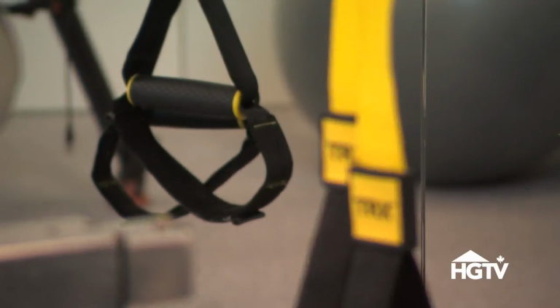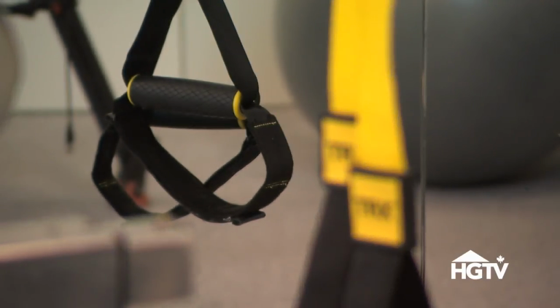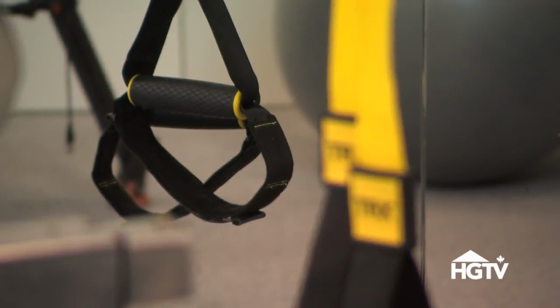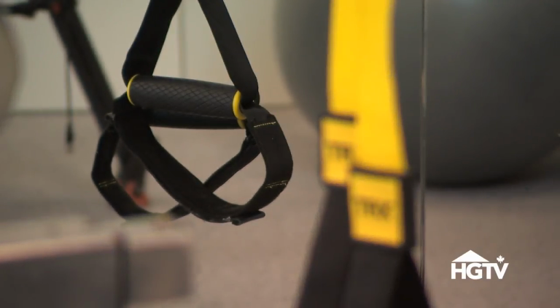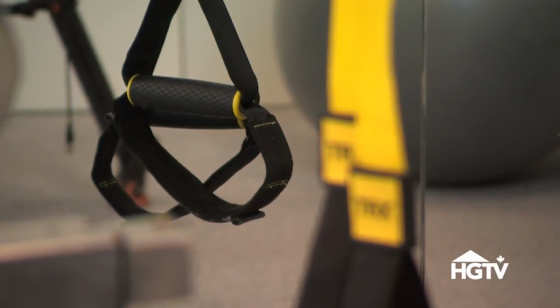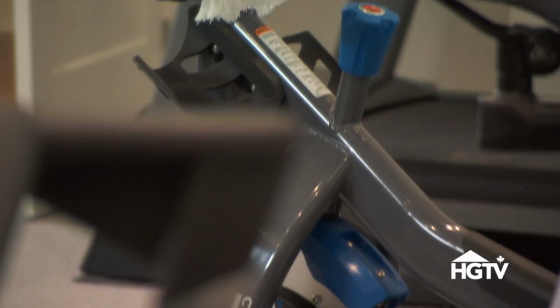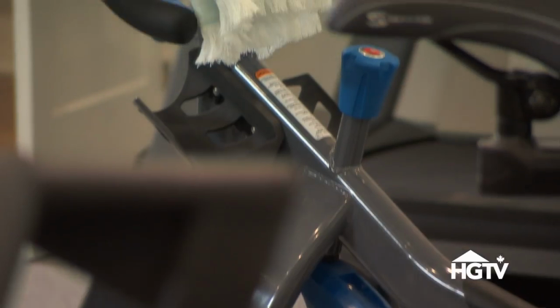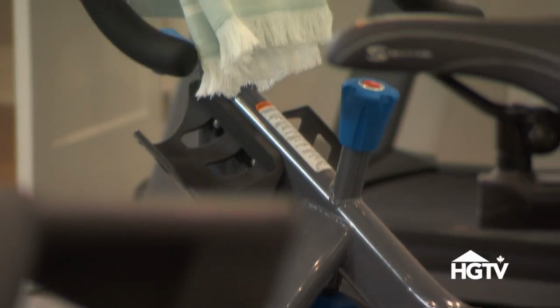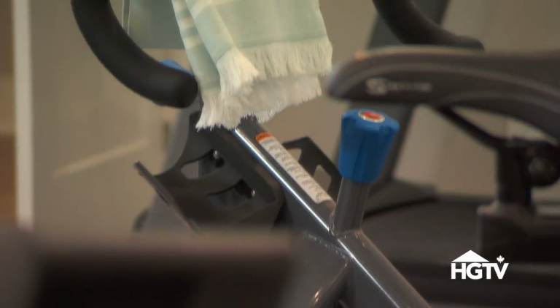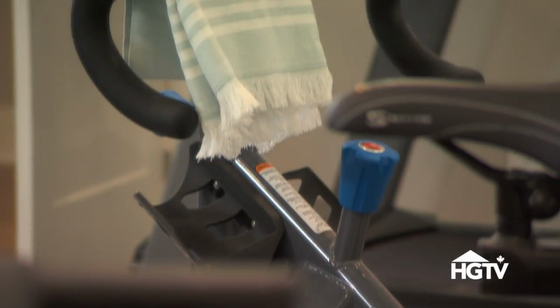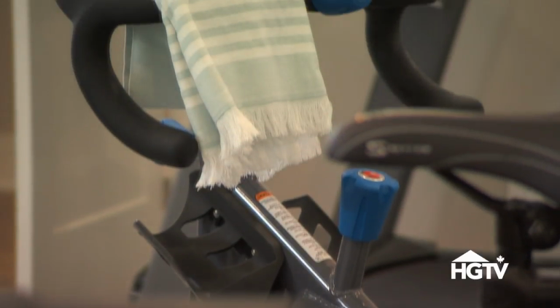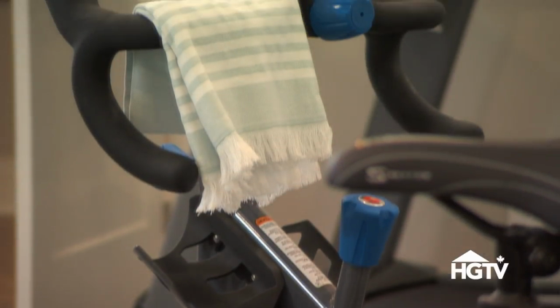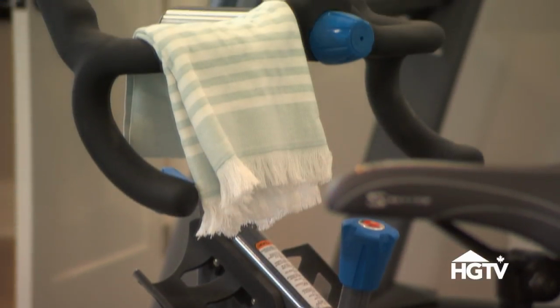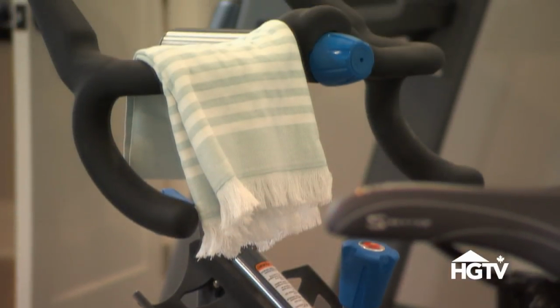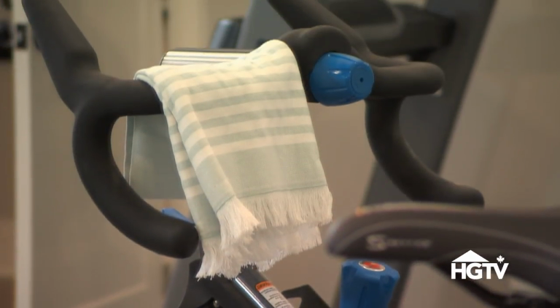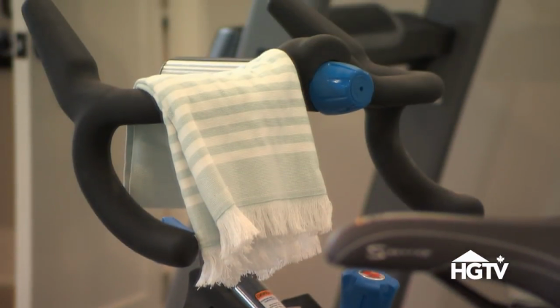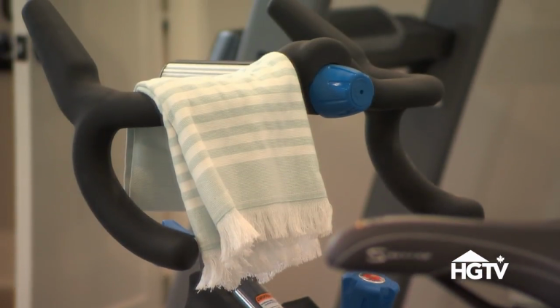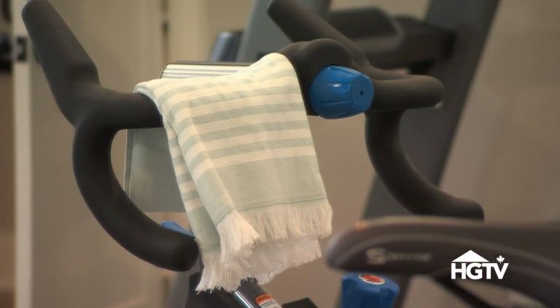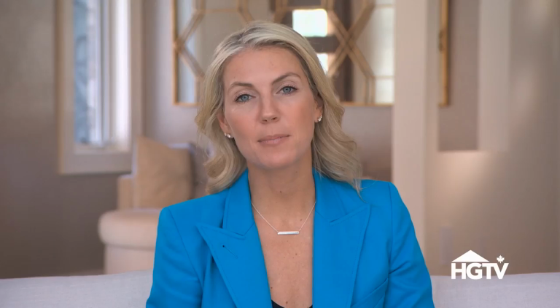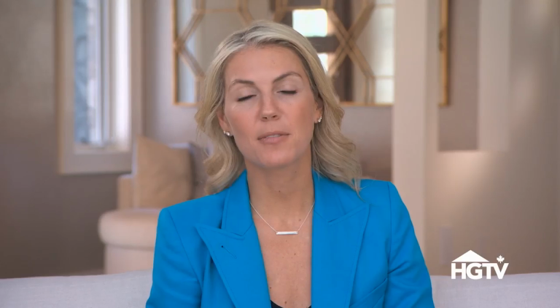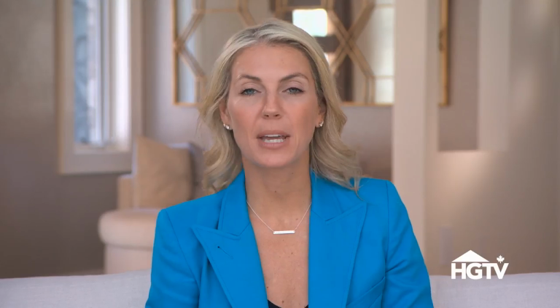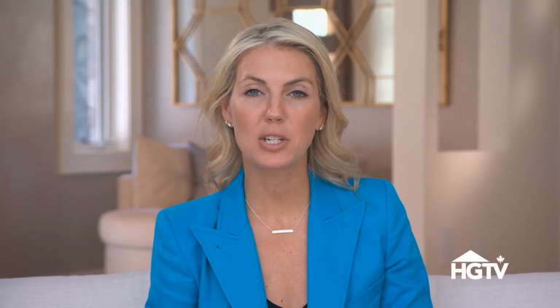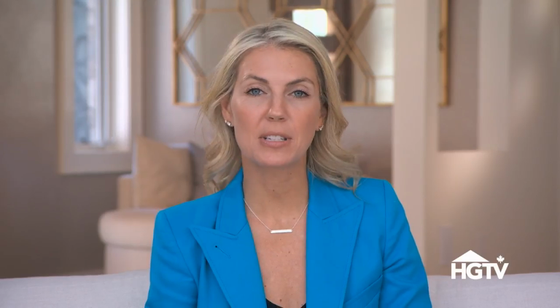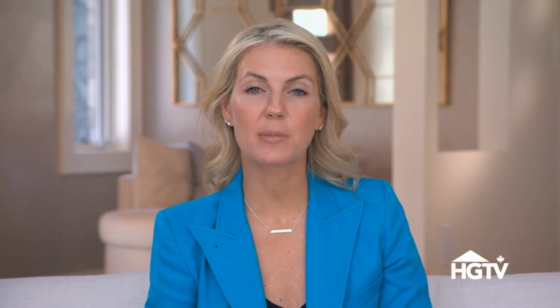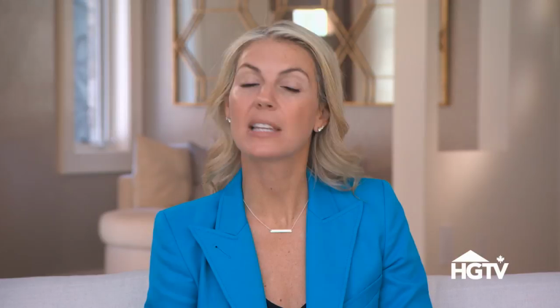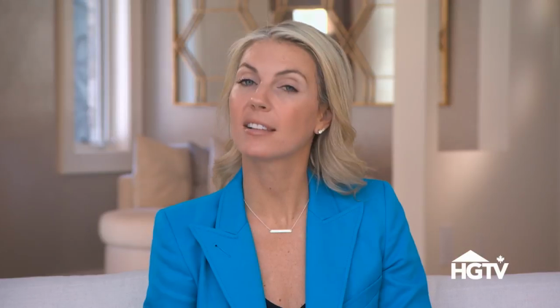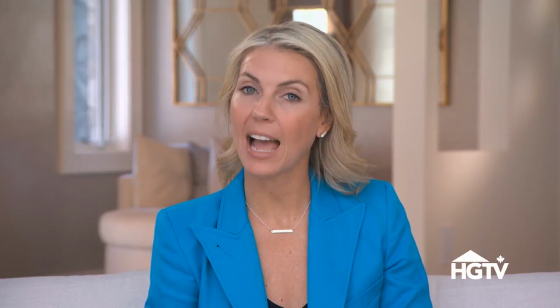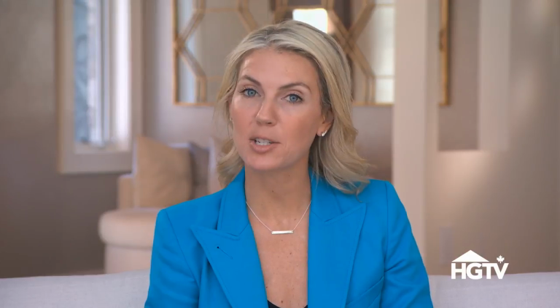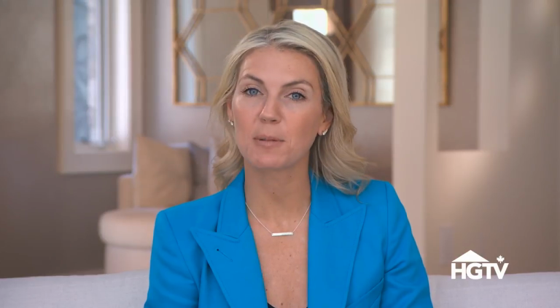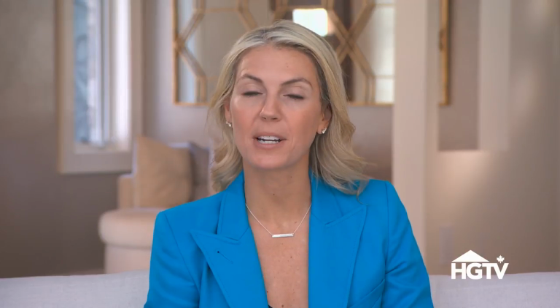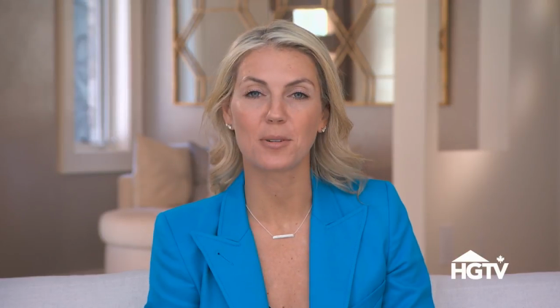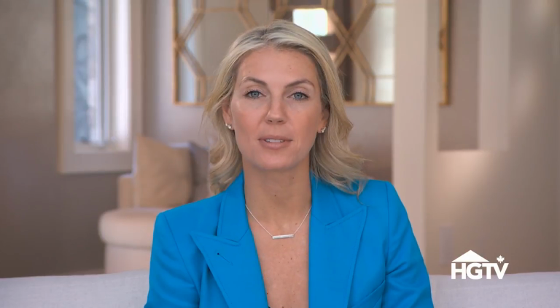If you have the space for a home gym, here are my tips for making sure it's a space you'll actually want to use.